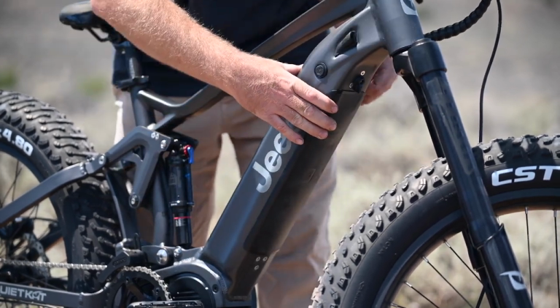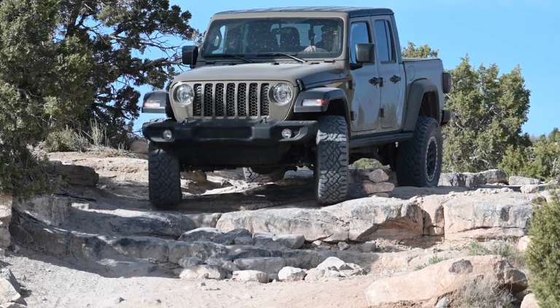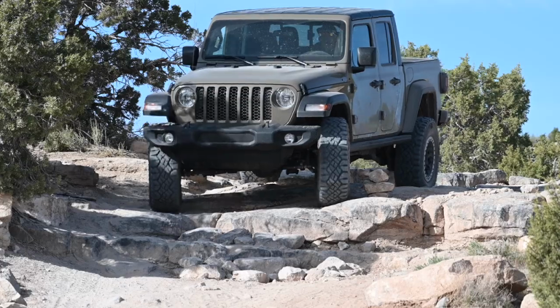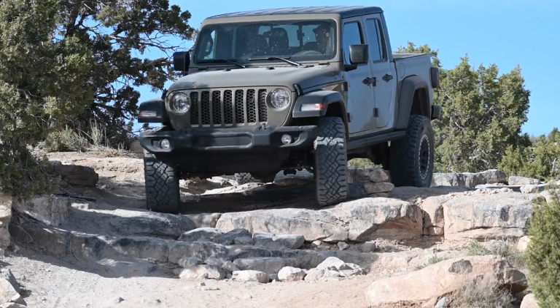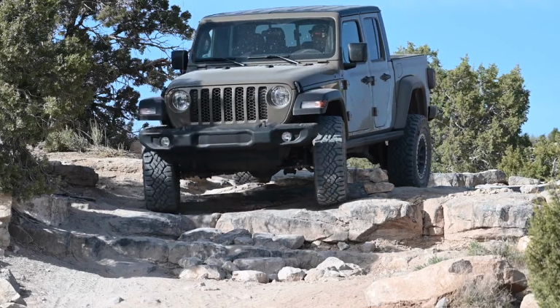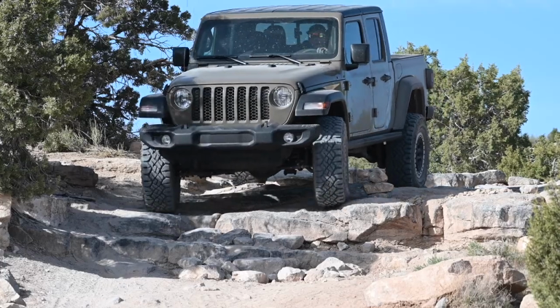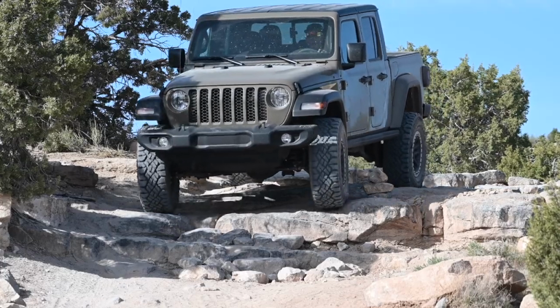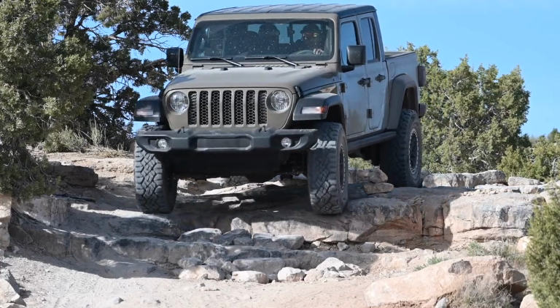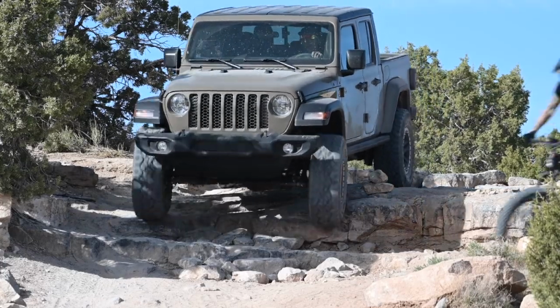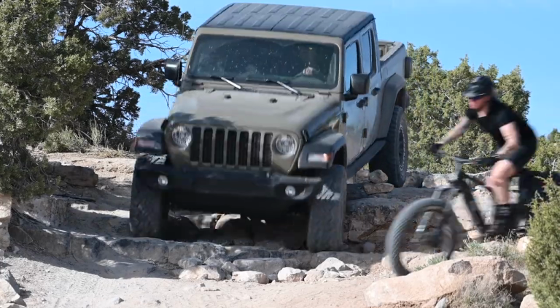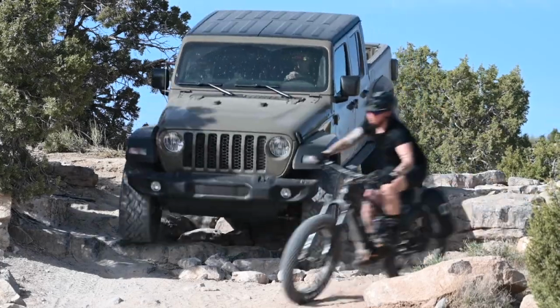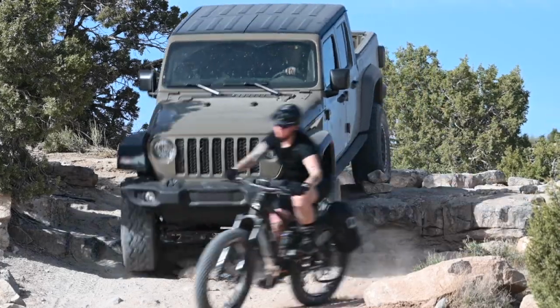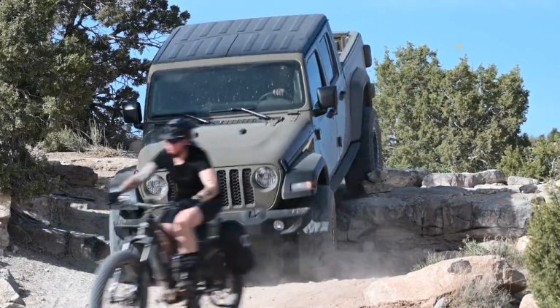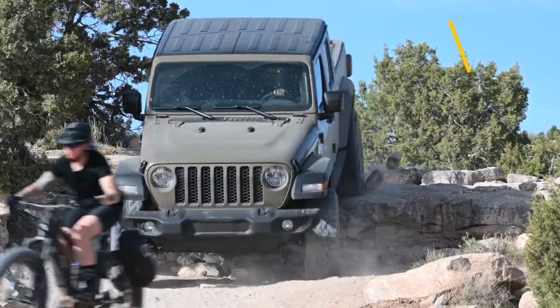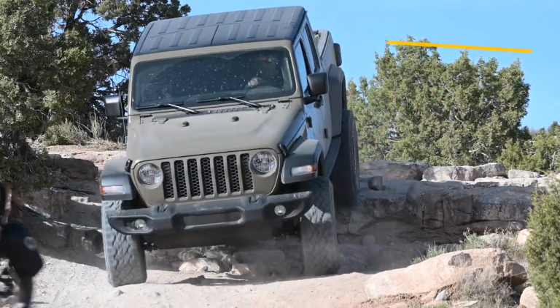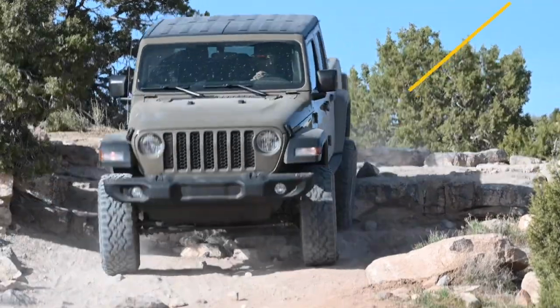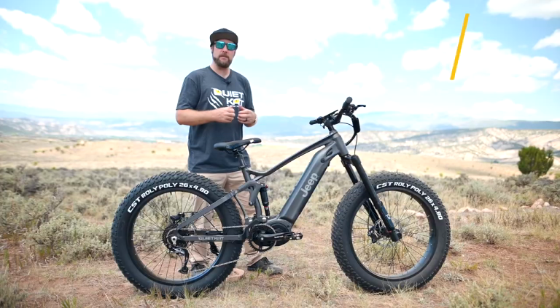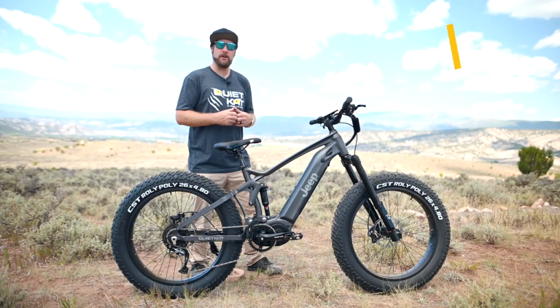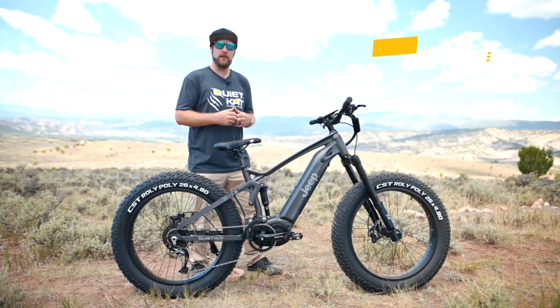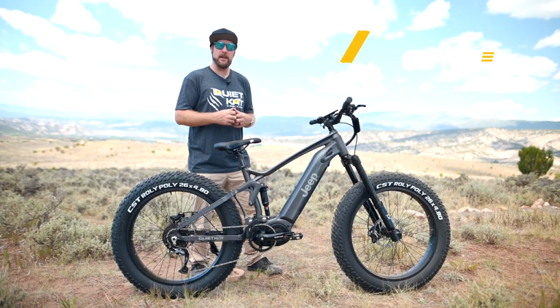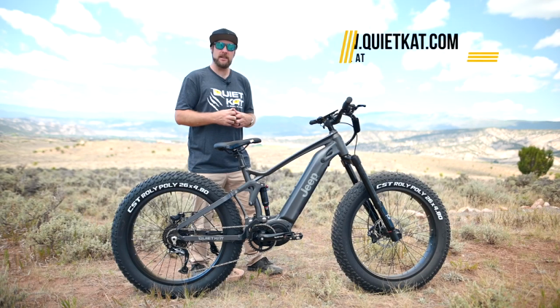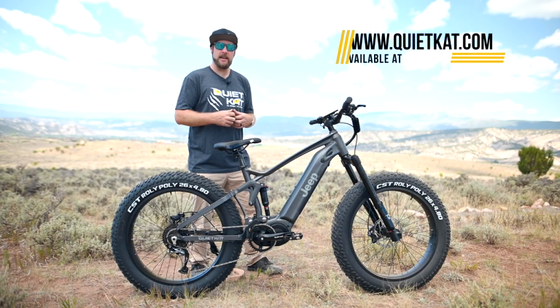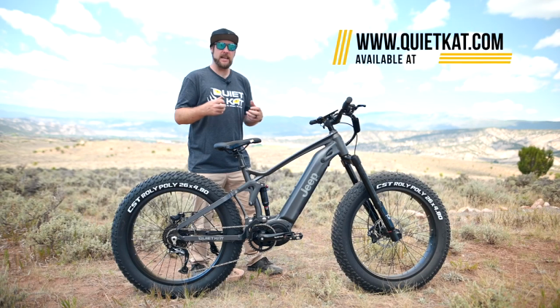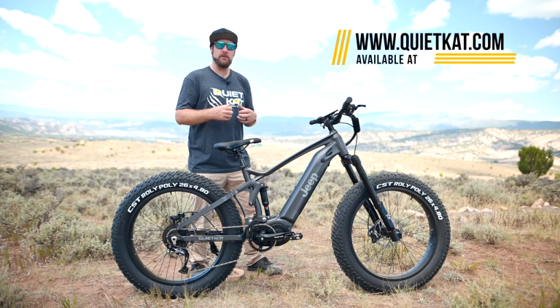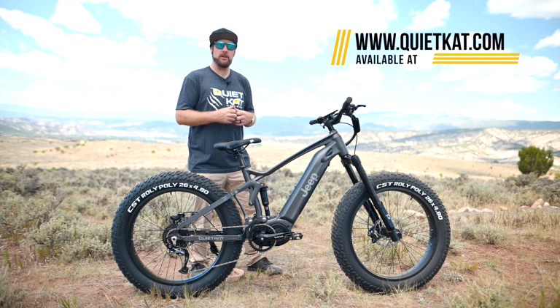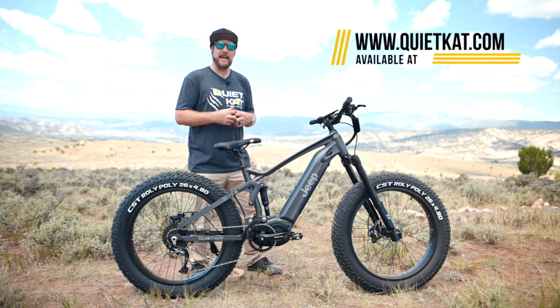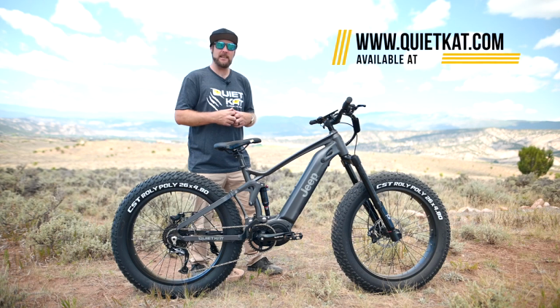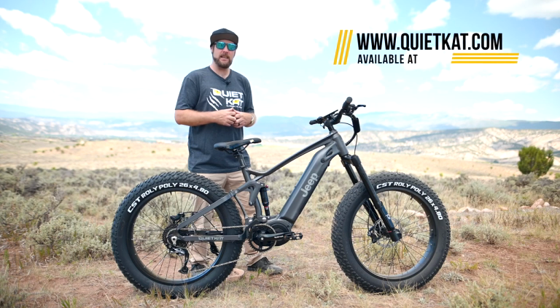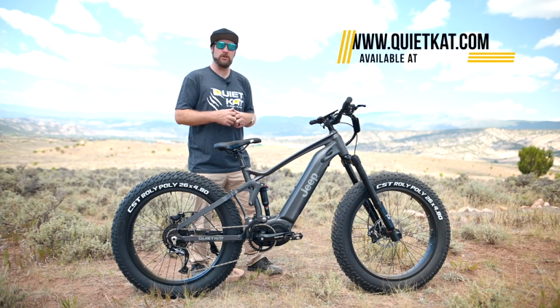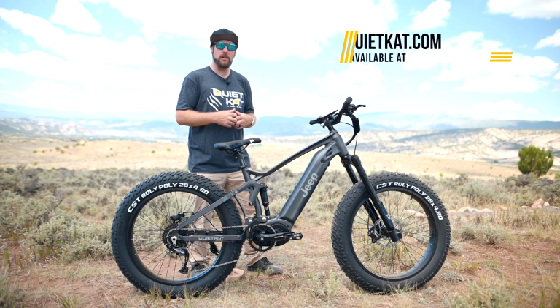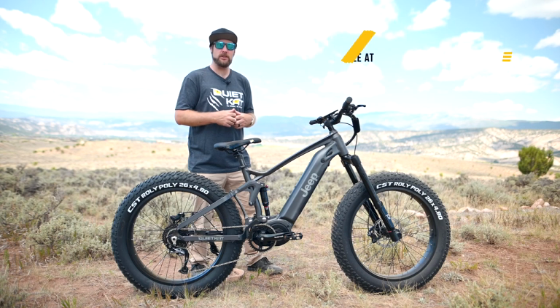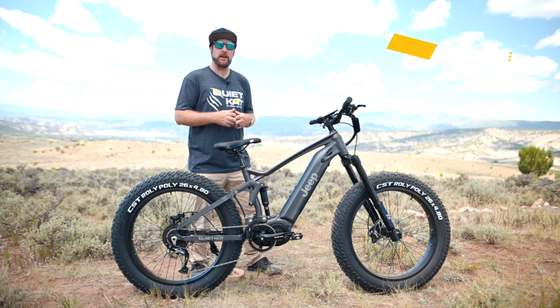The Firelink suspension system is a true 4-bar linkage found on many modern mountain bikes, and is capable of tackling even the roughest terrain.